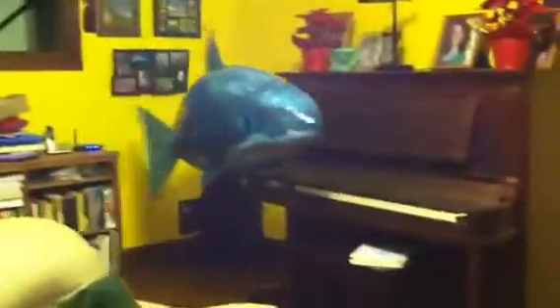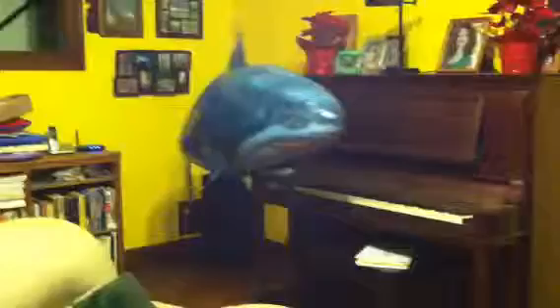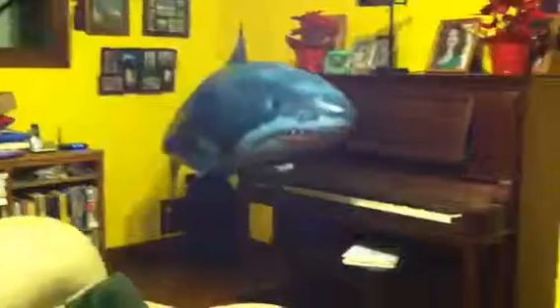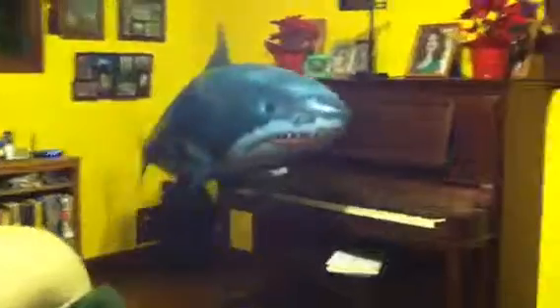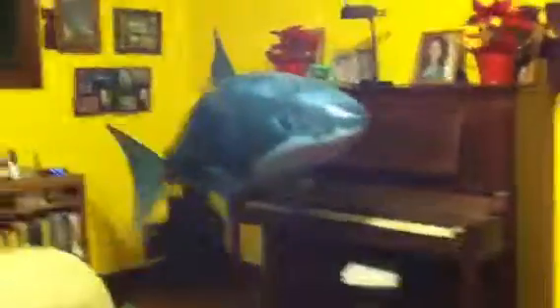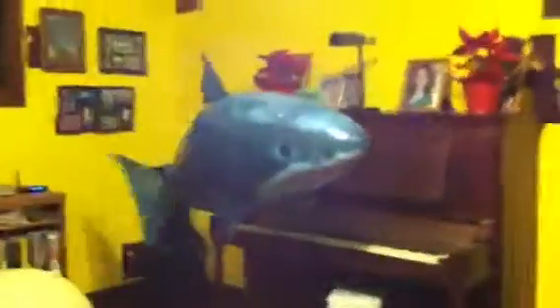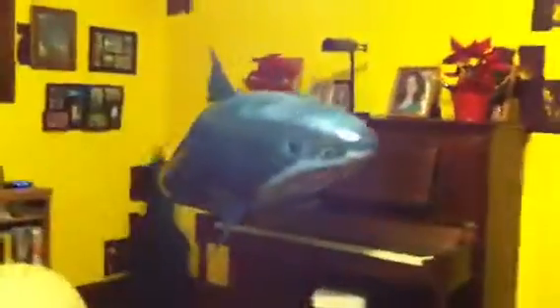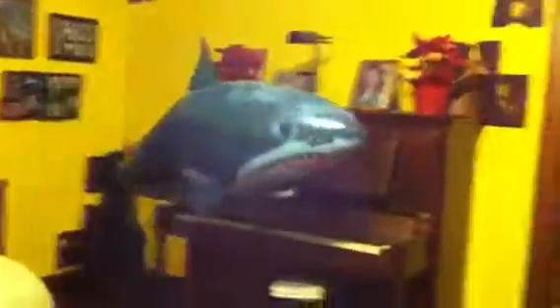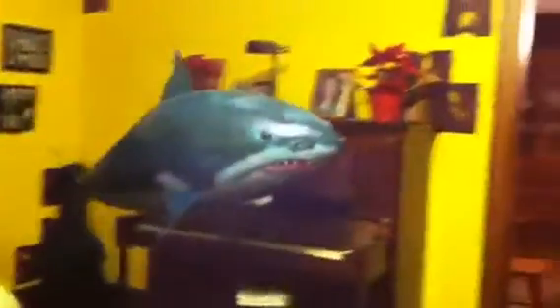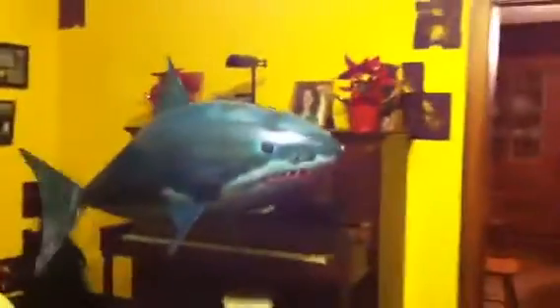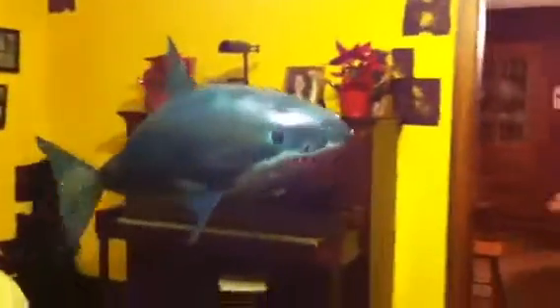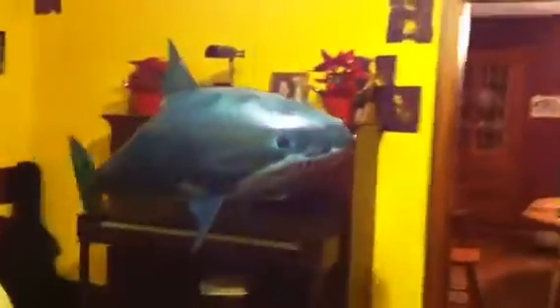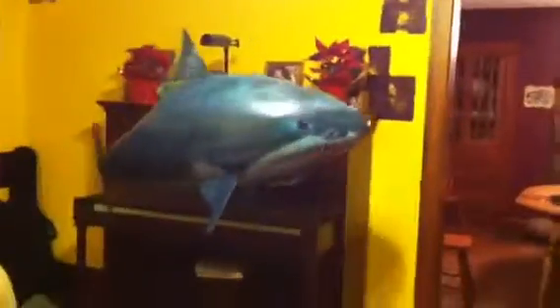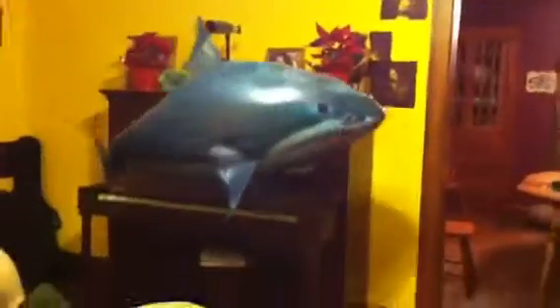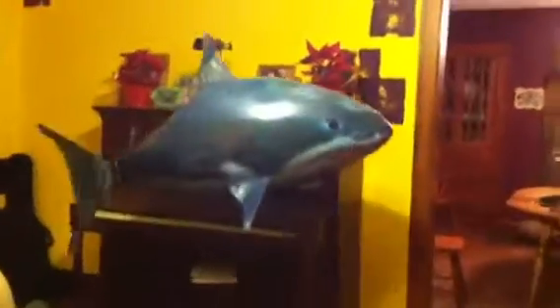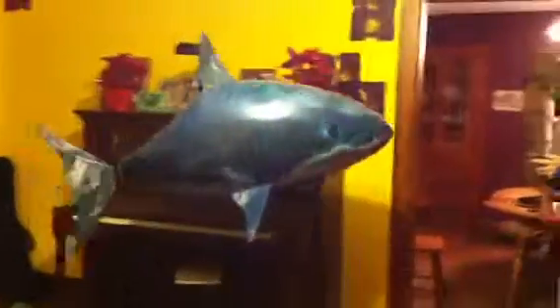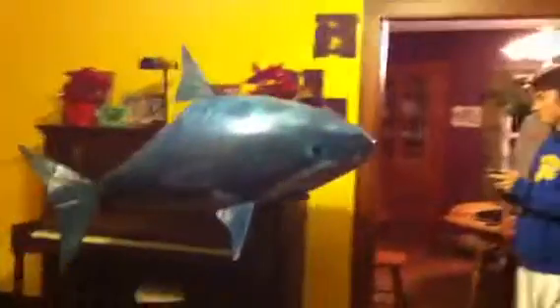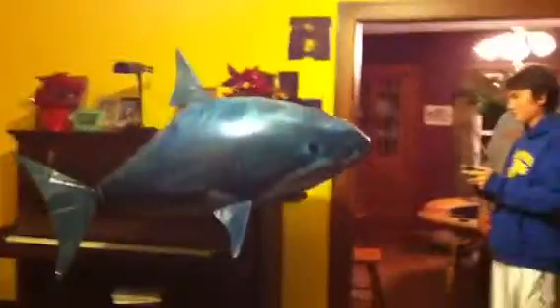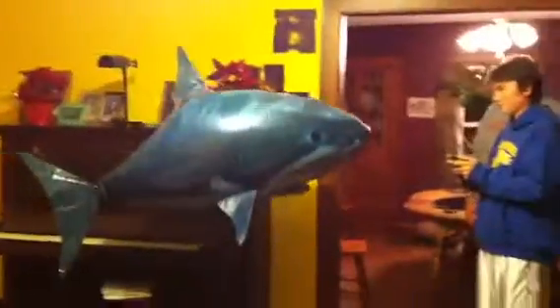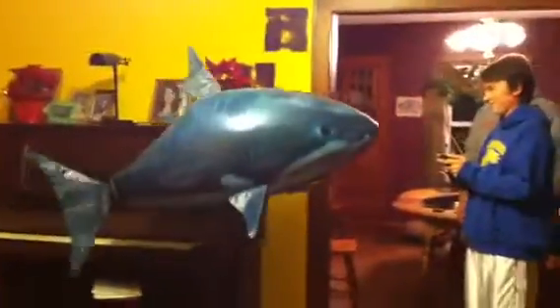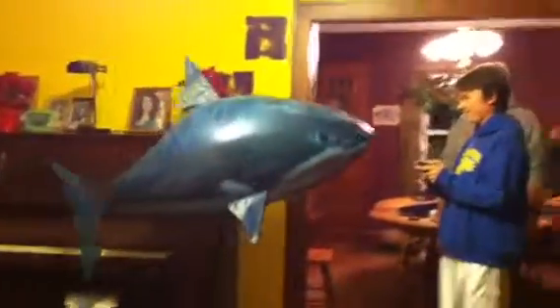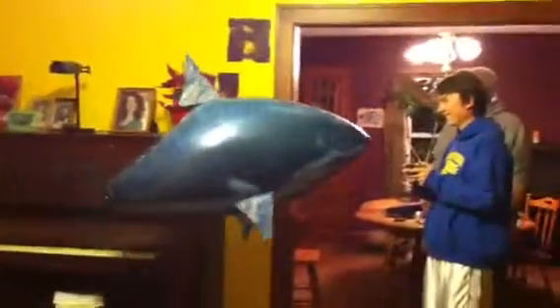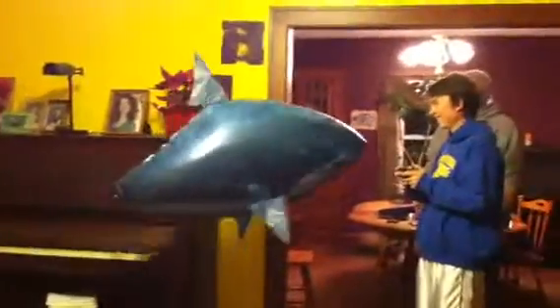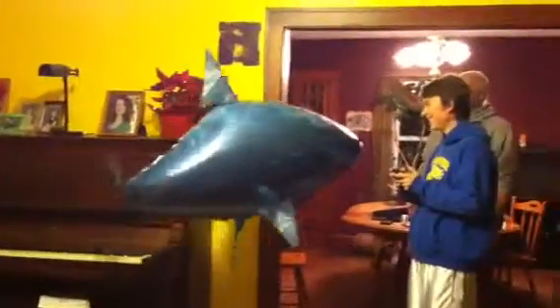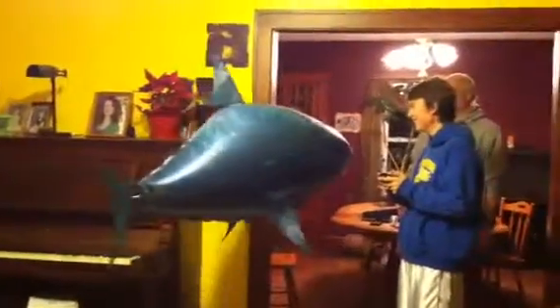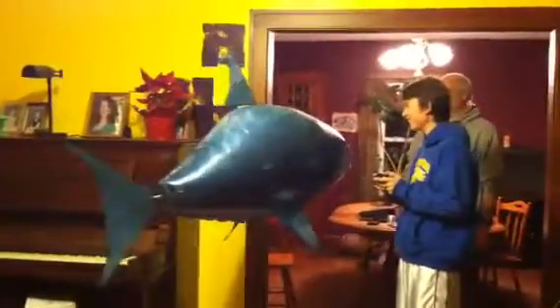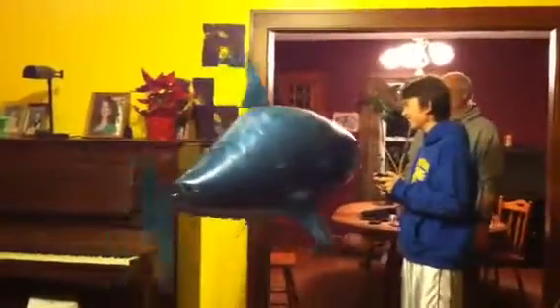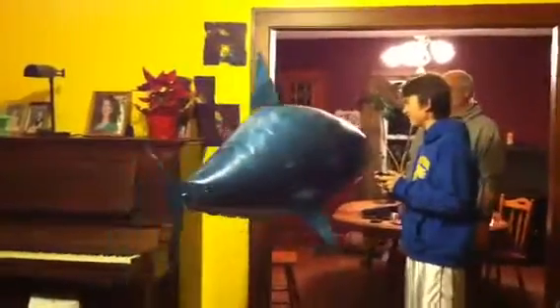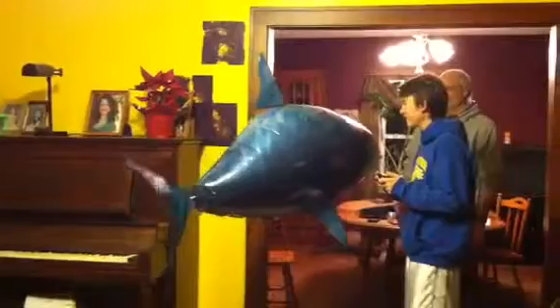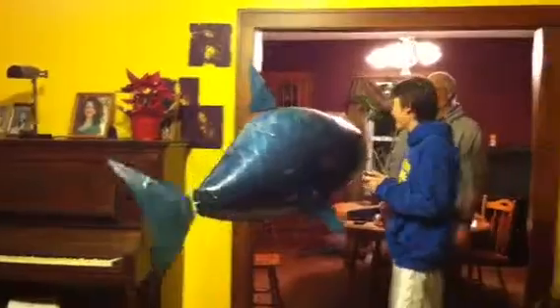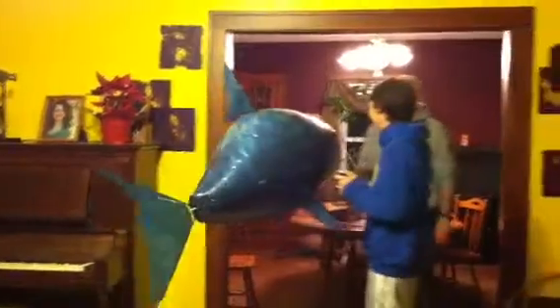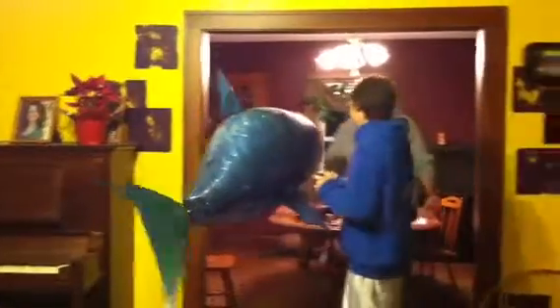There you go. See? There you go. It's going right at you. No!